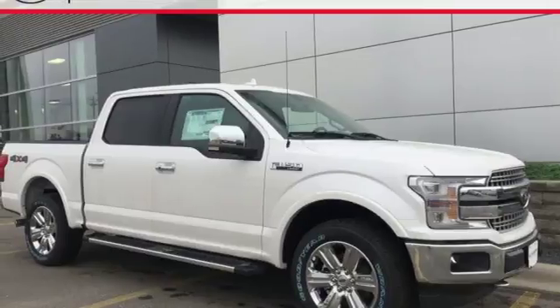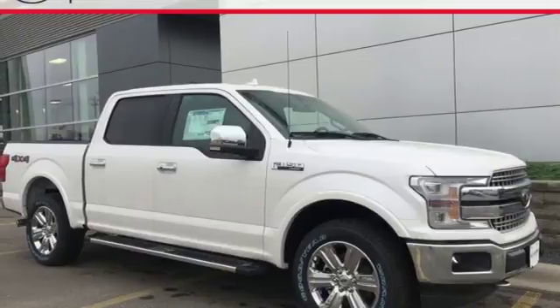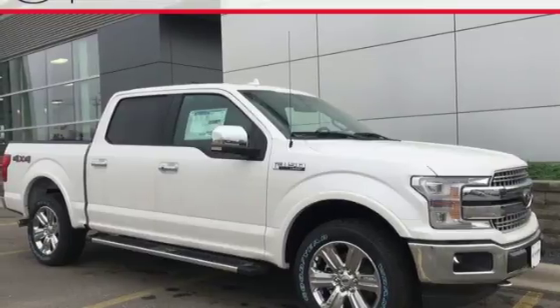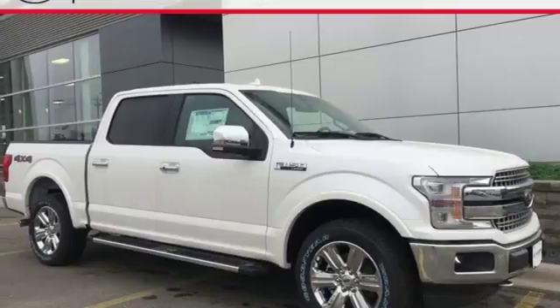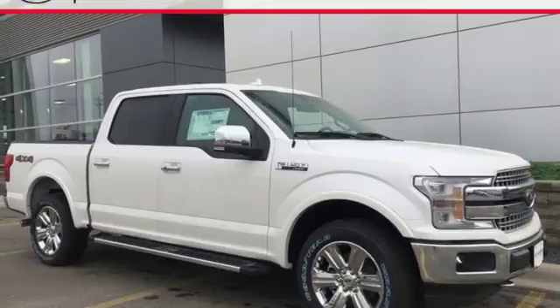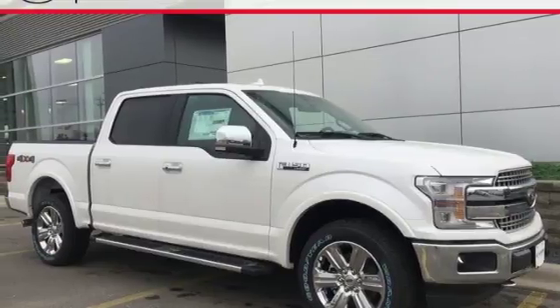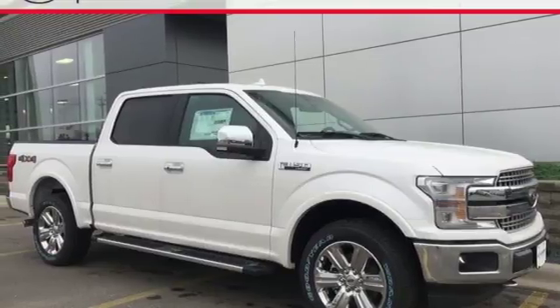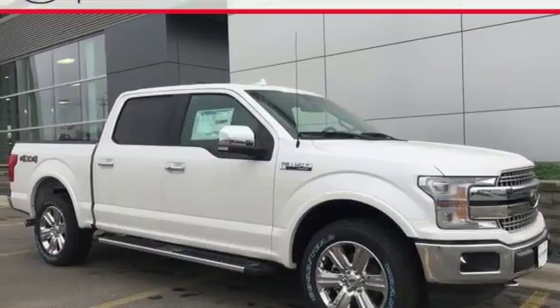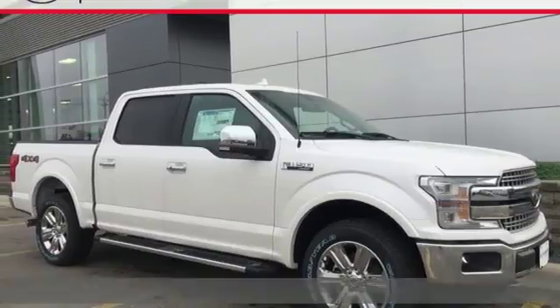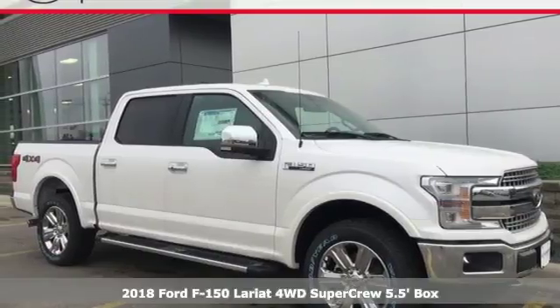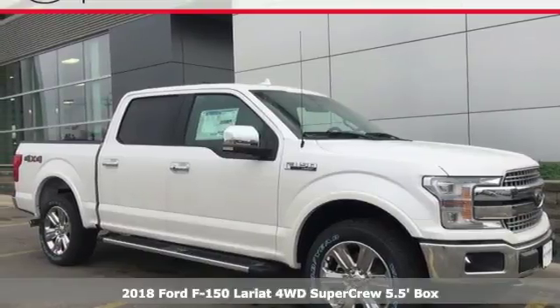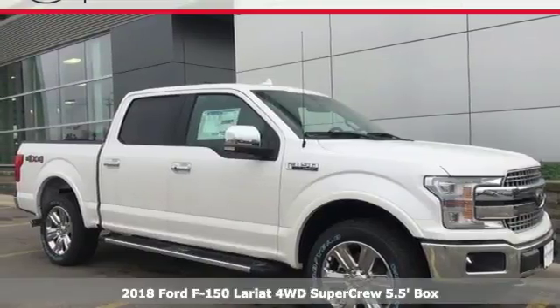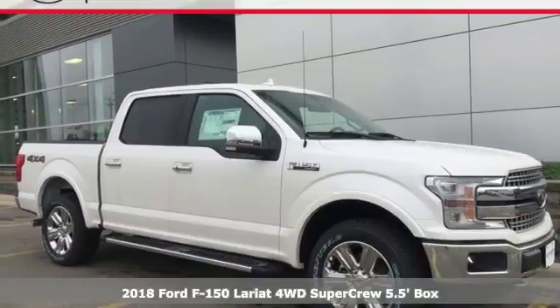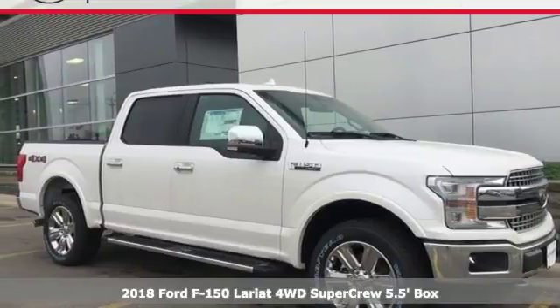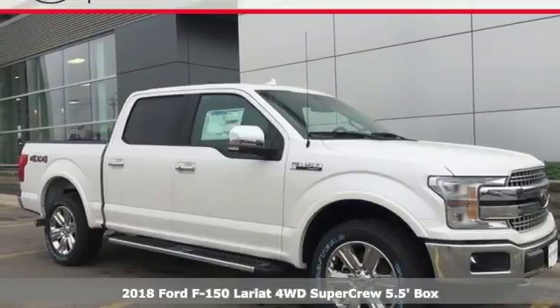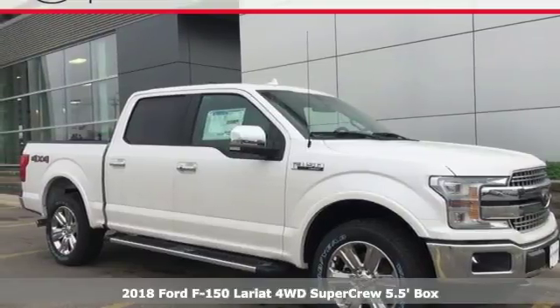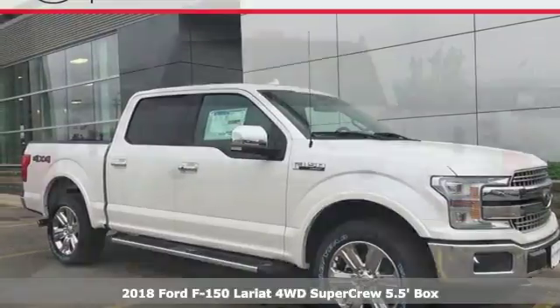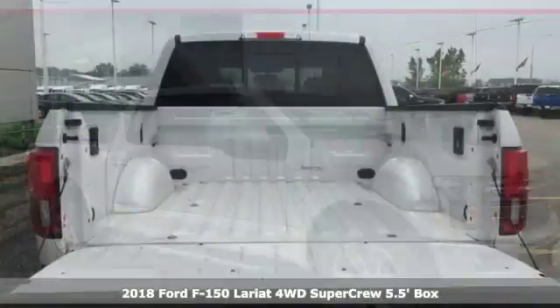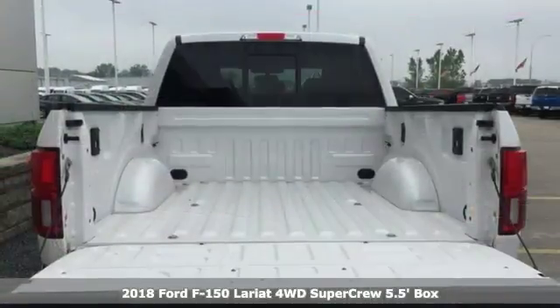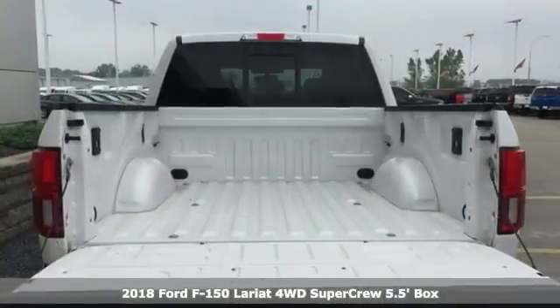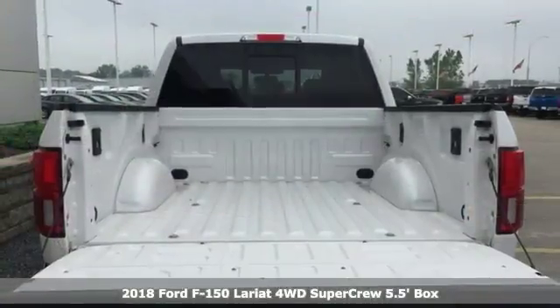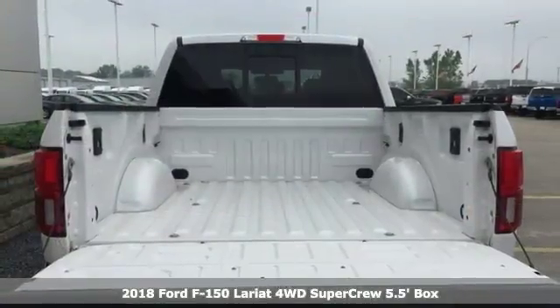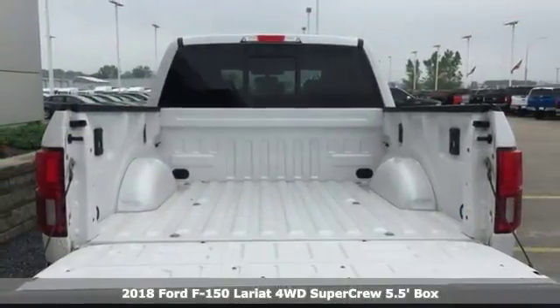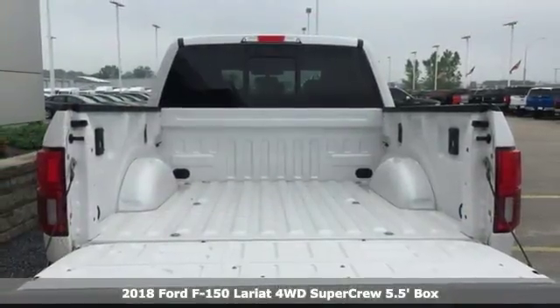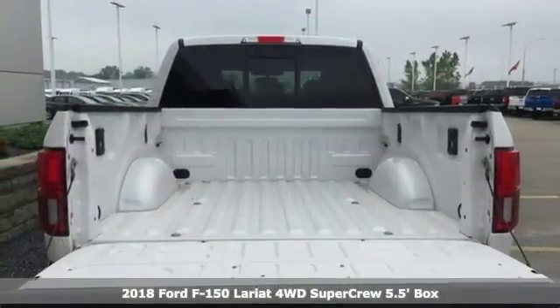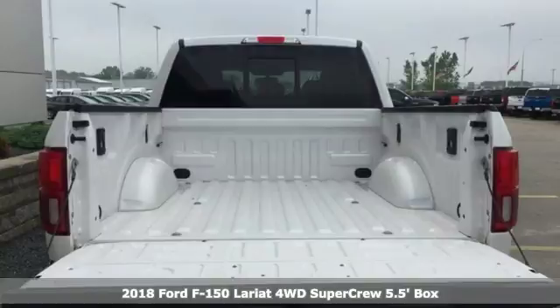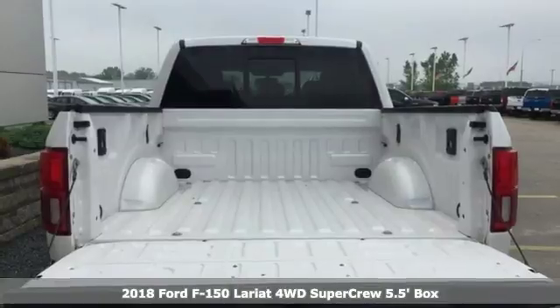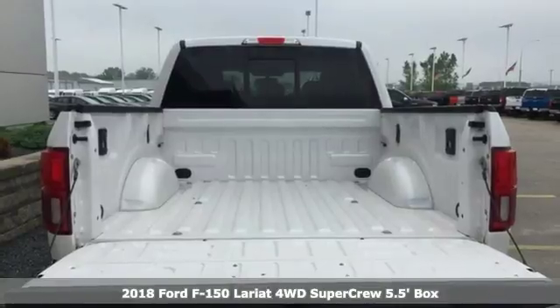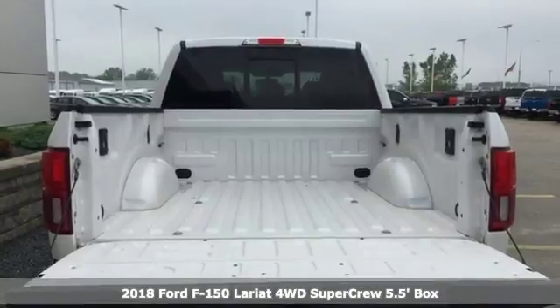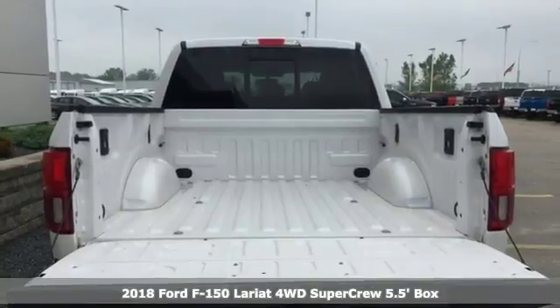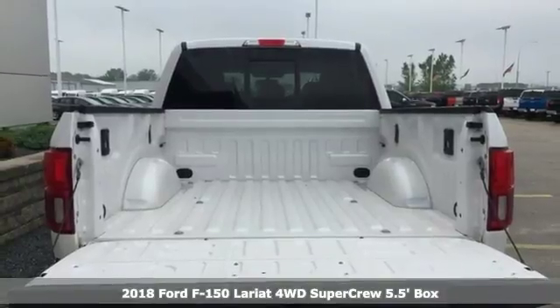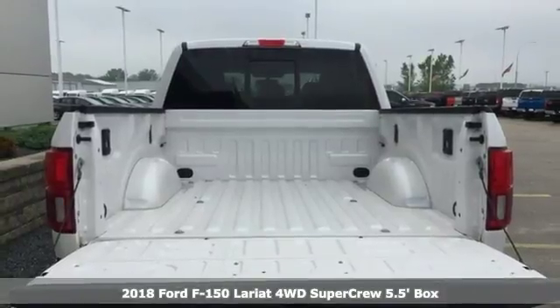It's a 2018 Ford F-150. Built on tradition, built to last. Ford.